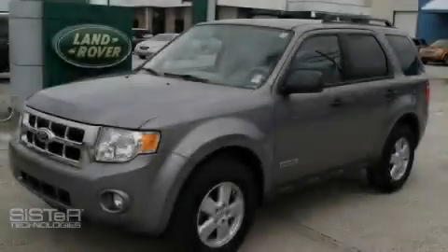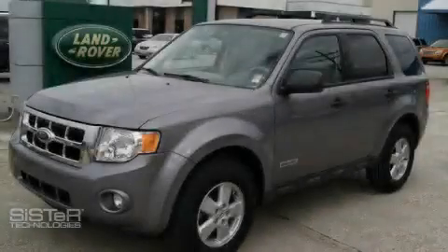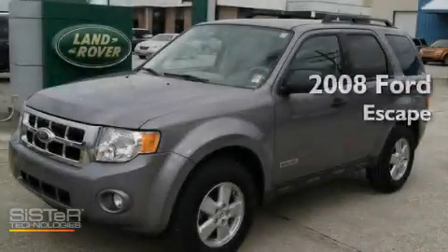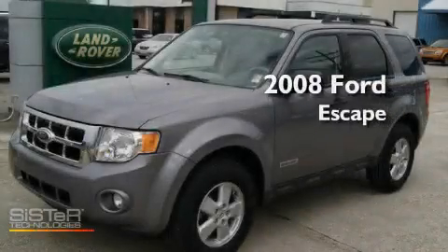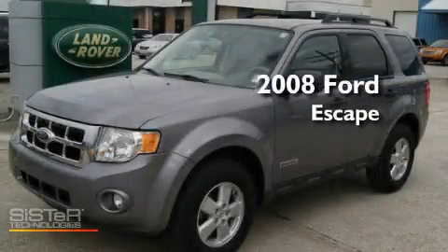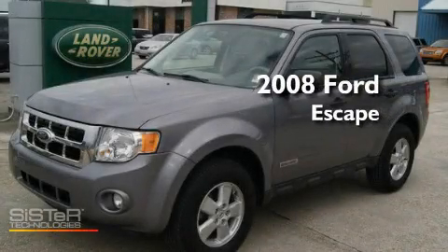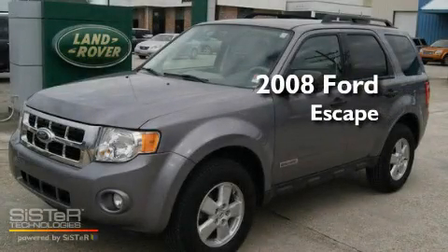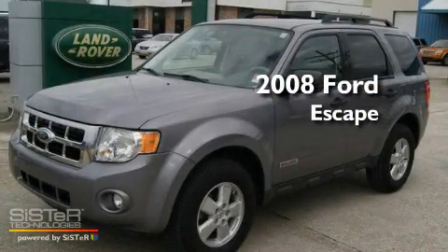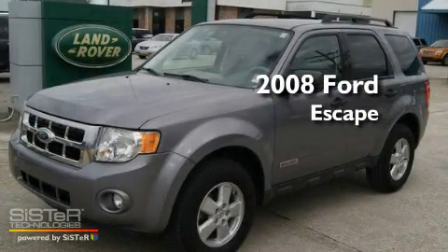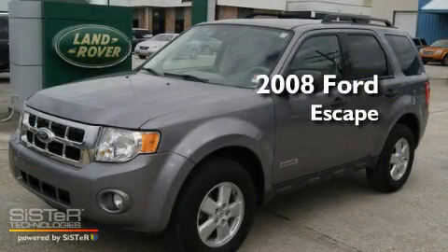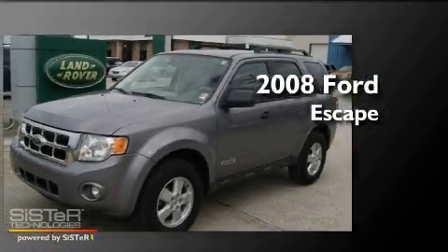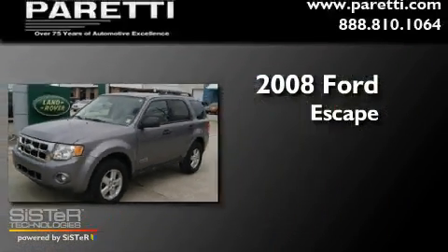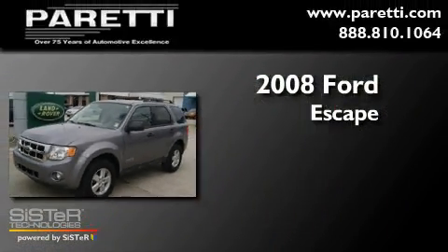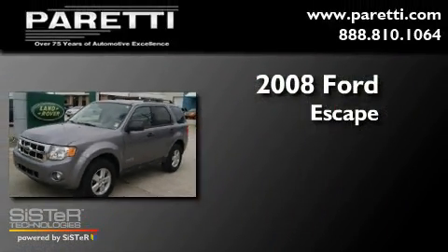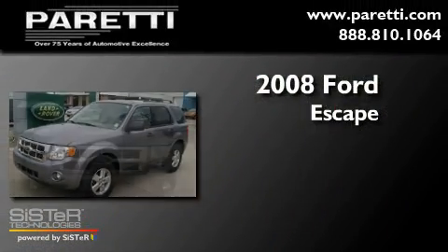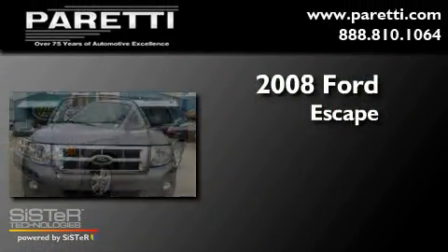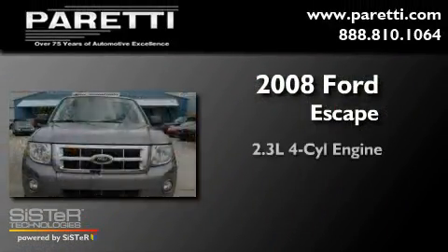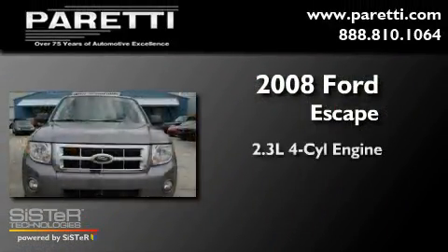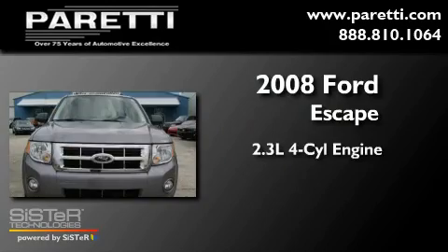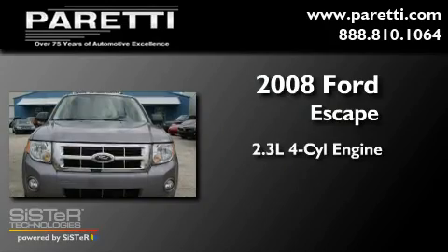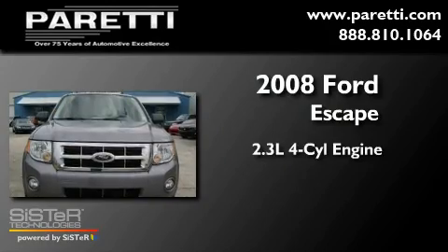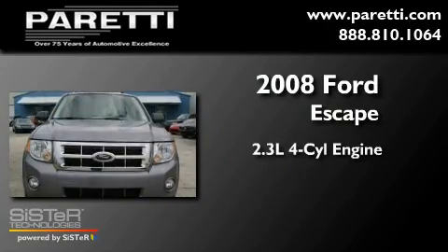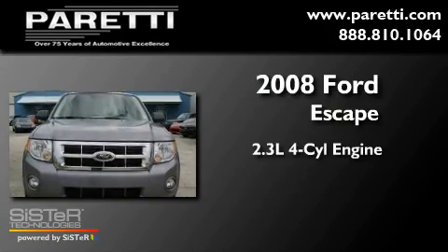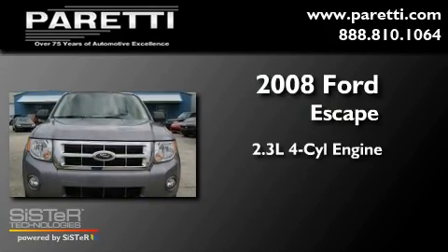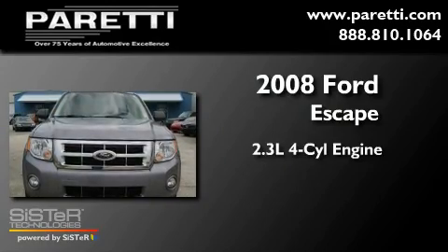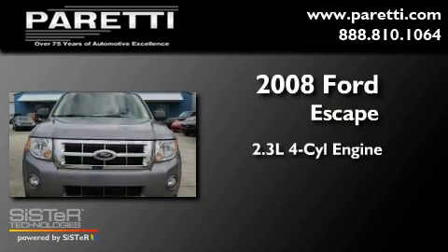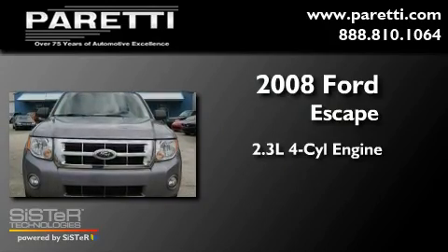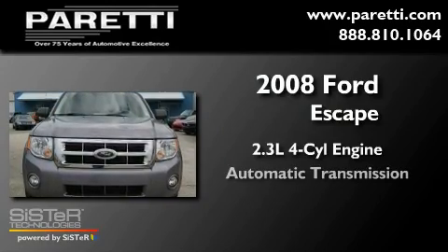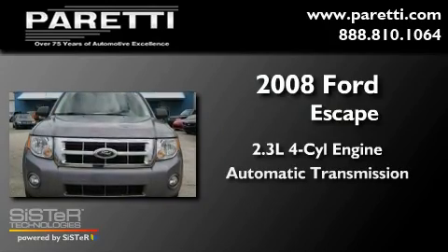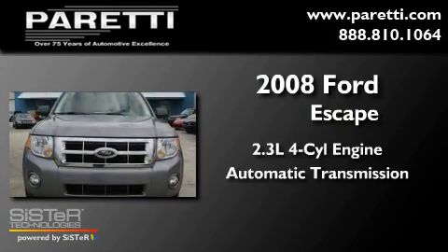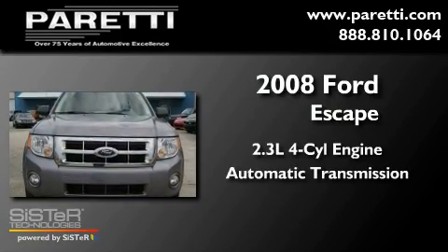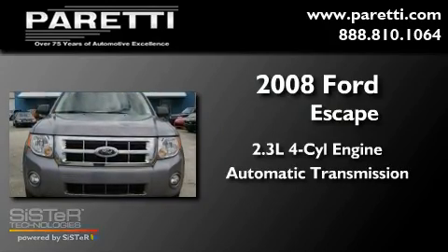This is a 2008 Ford Escape. It has a 2.3-liter four-cylinder engine and an automatic transmission.